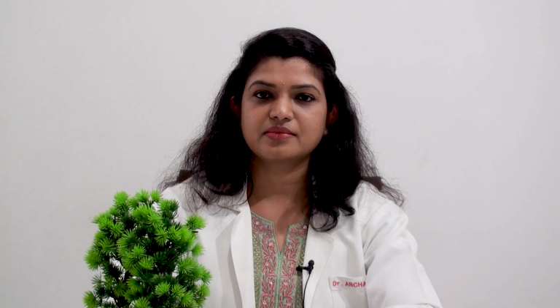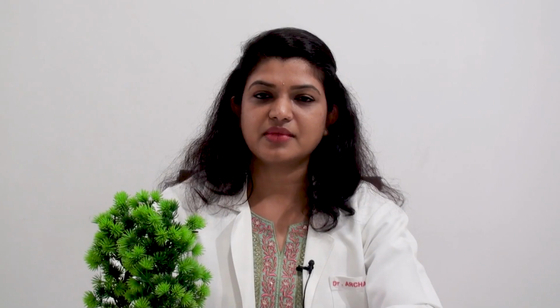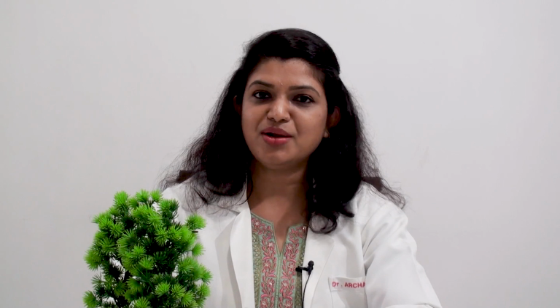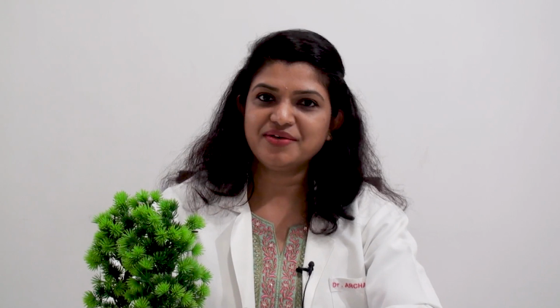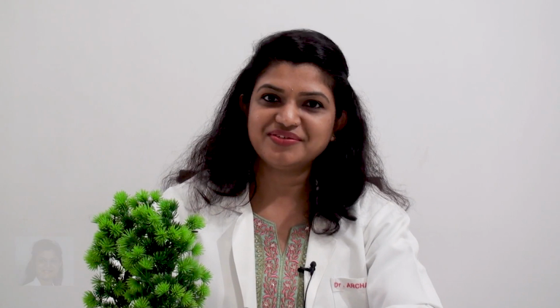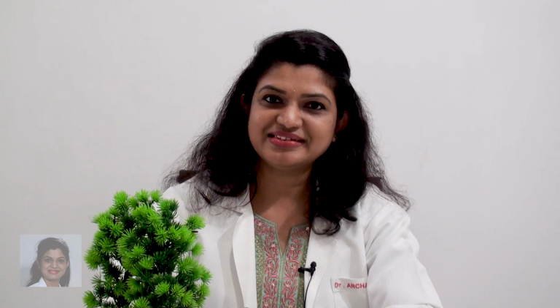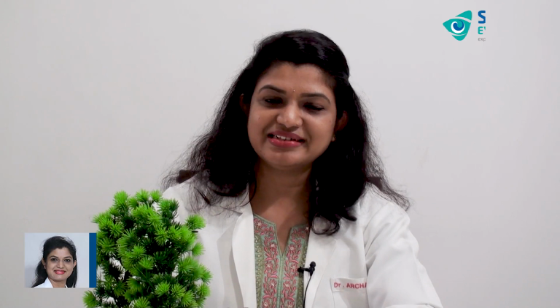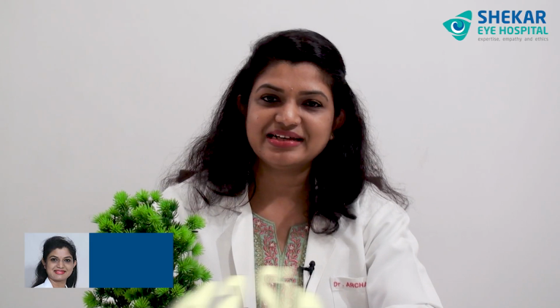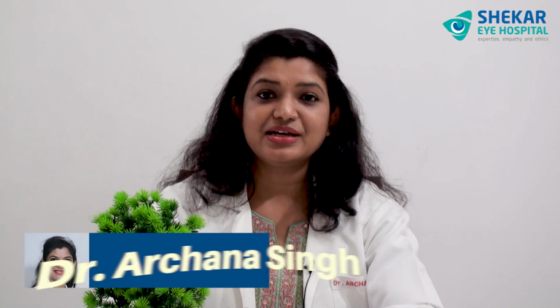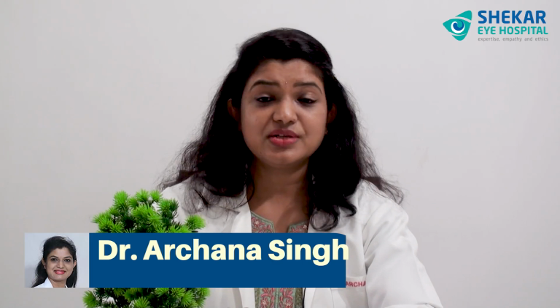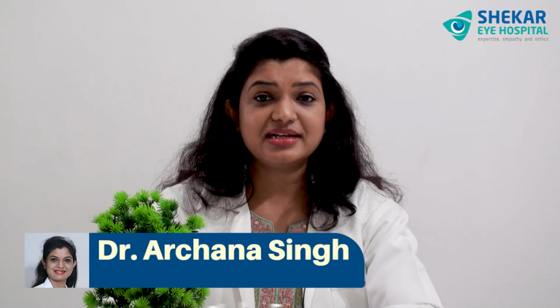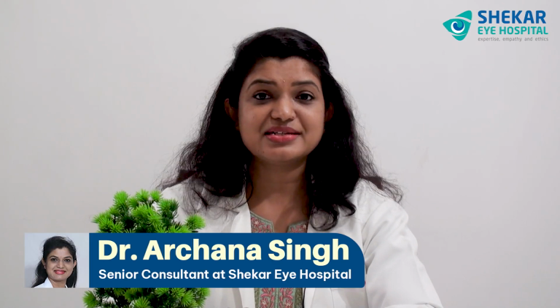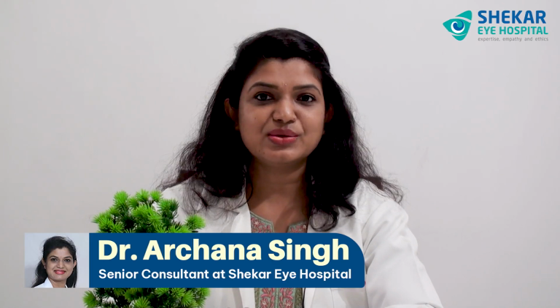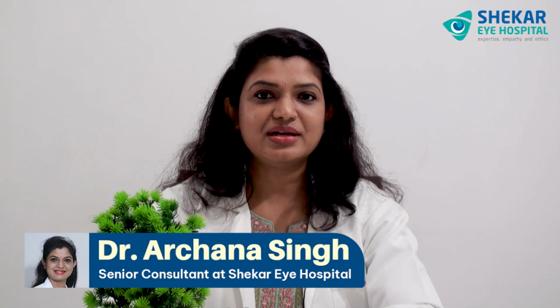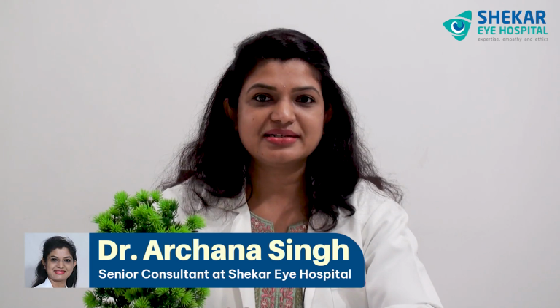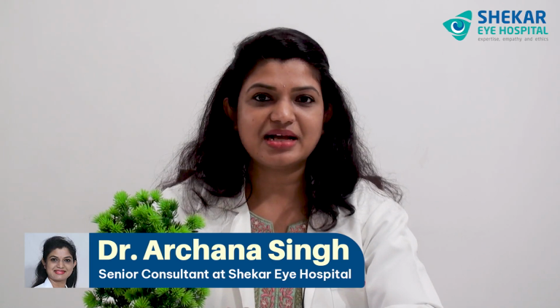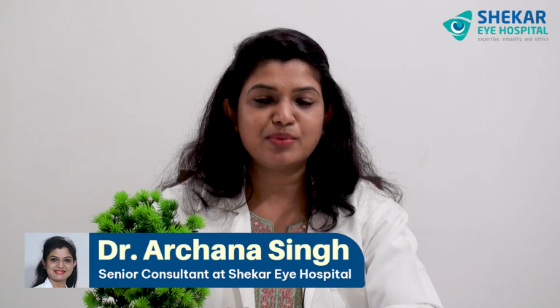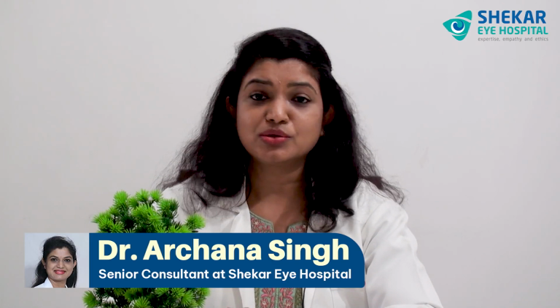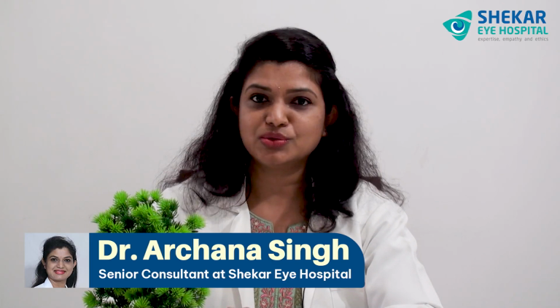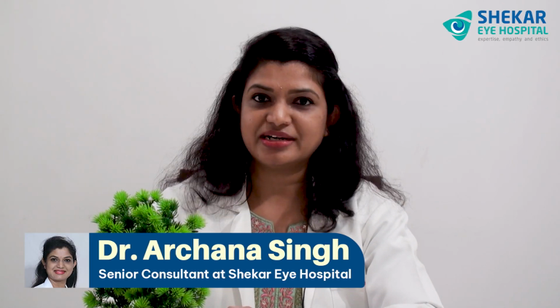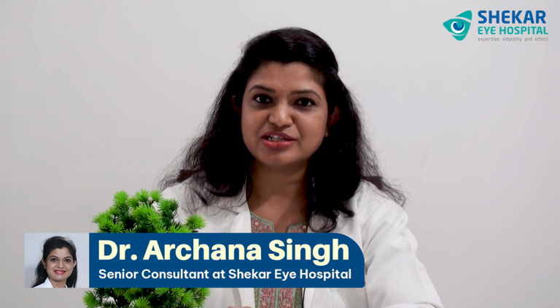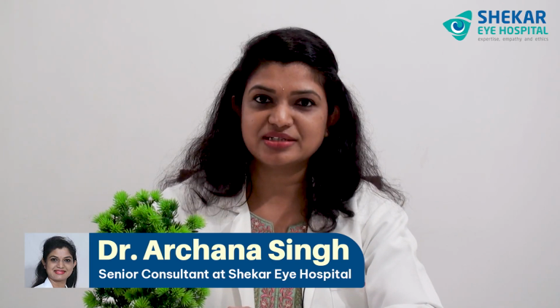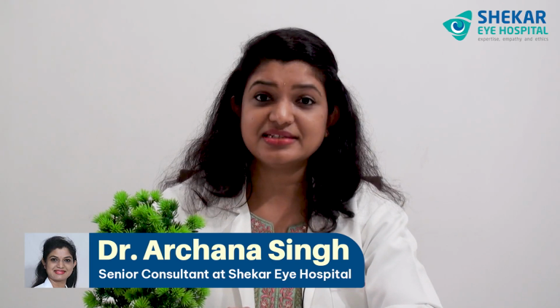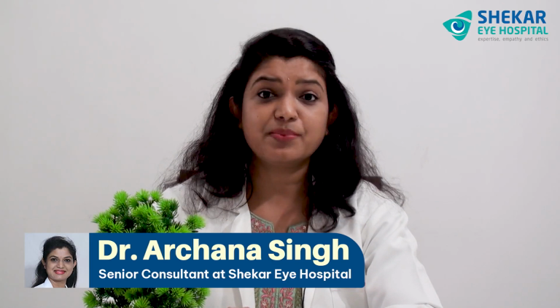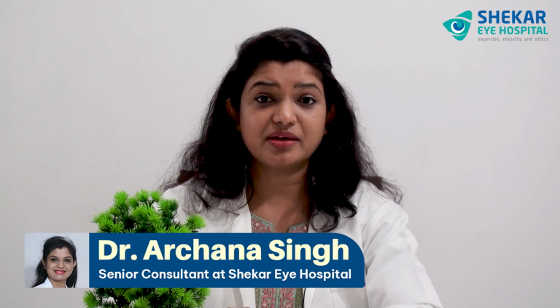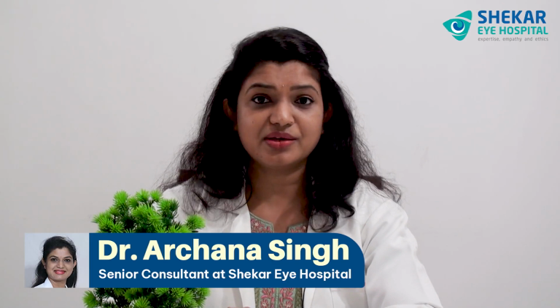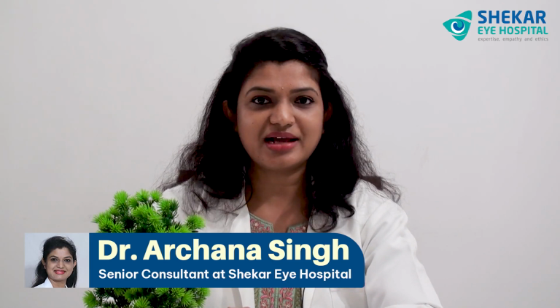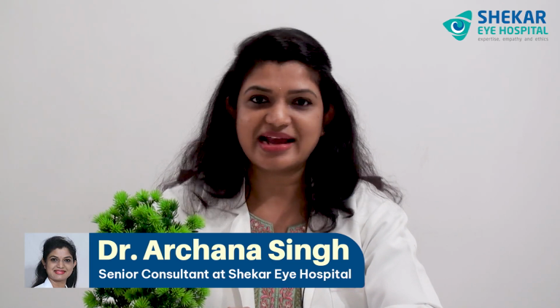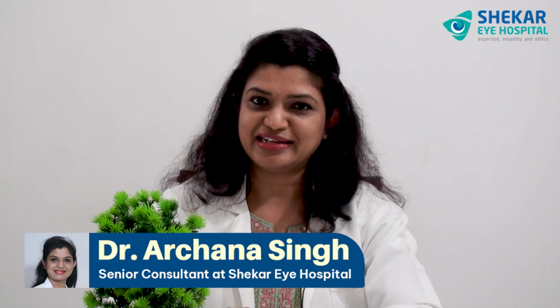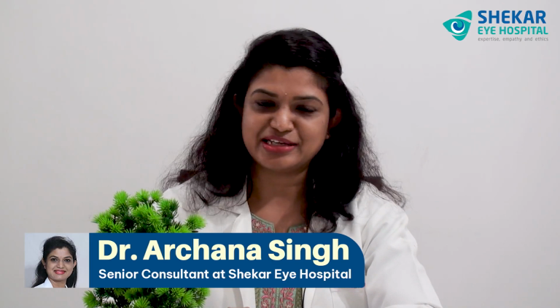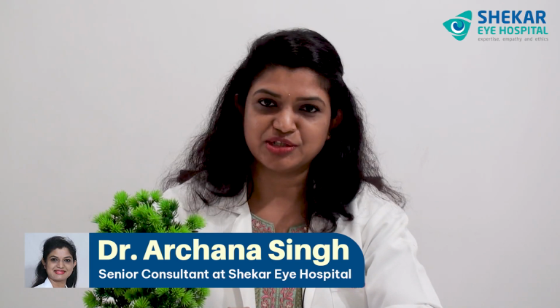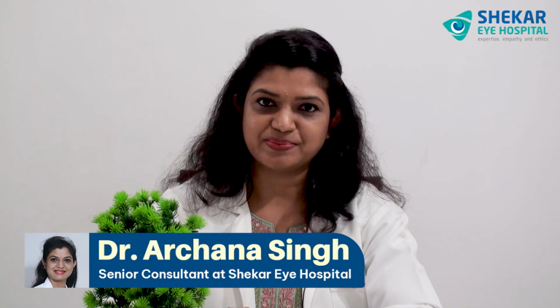Hello everyone. Today, let us know a little about two conditions: Pinguecula and Pterygium.